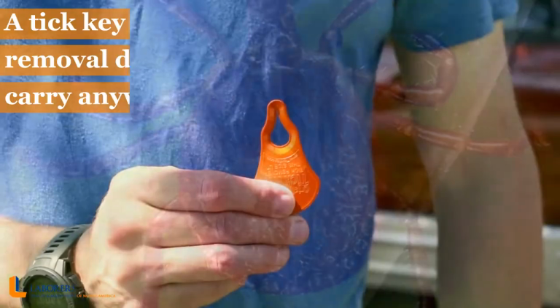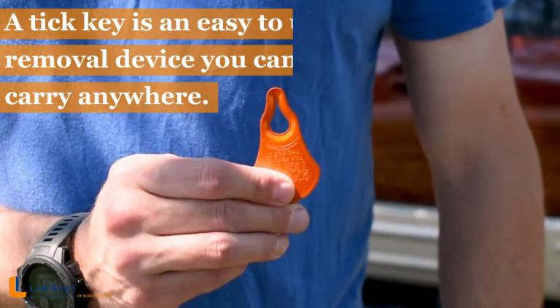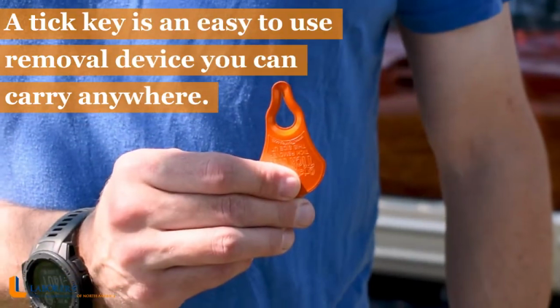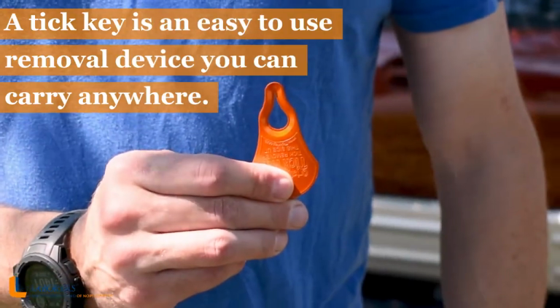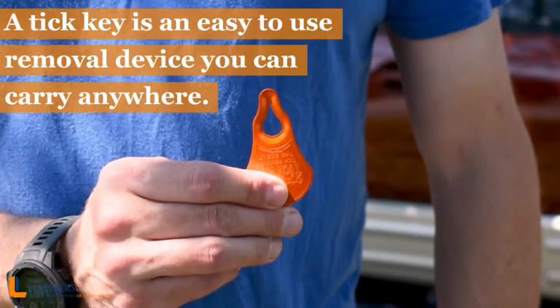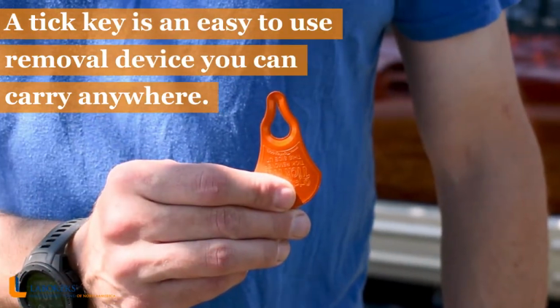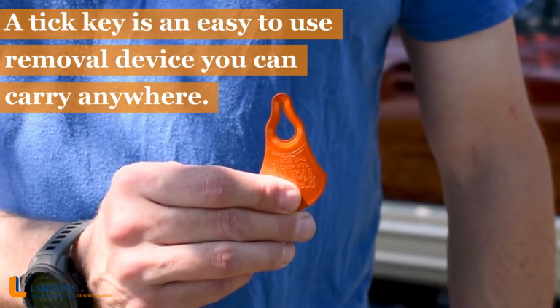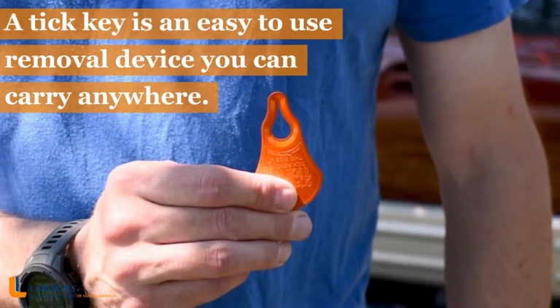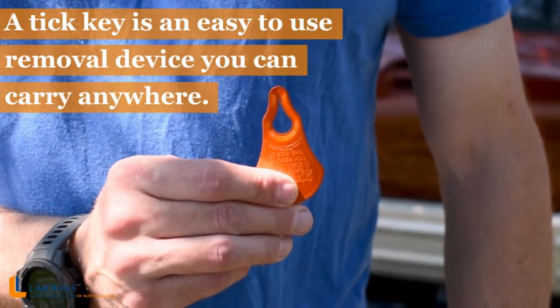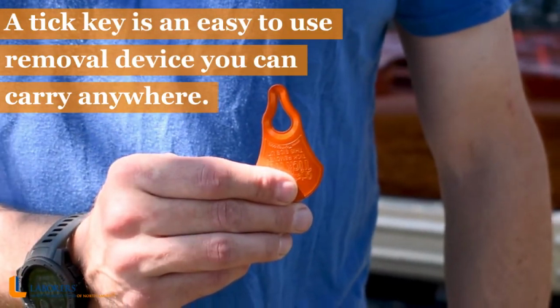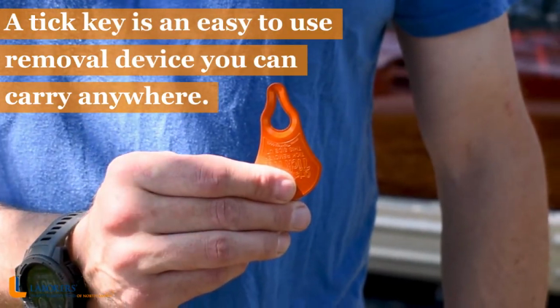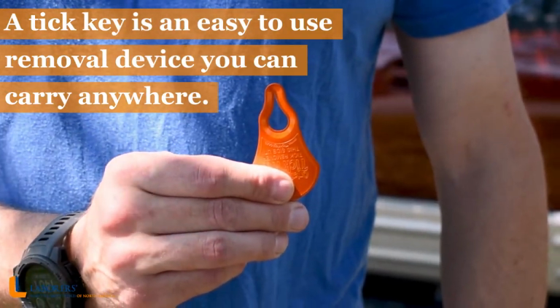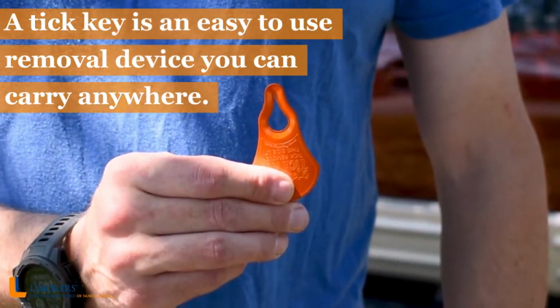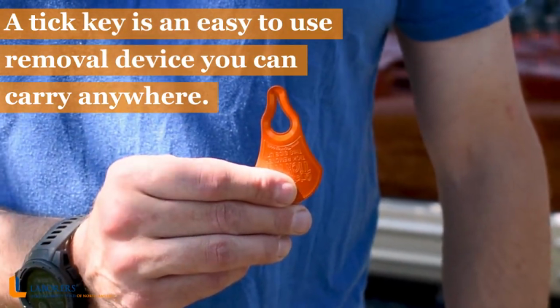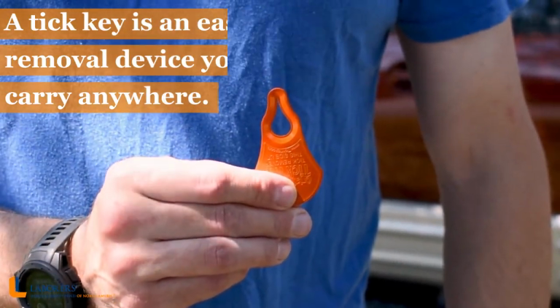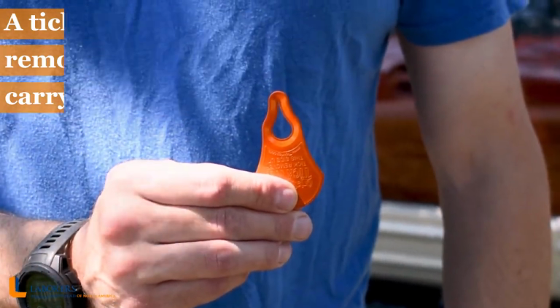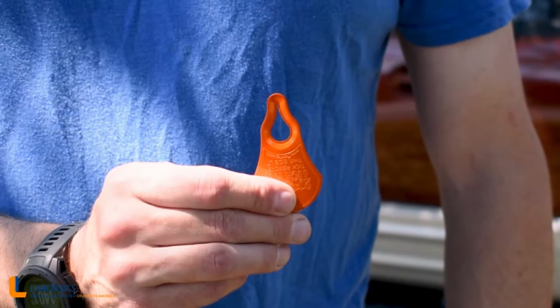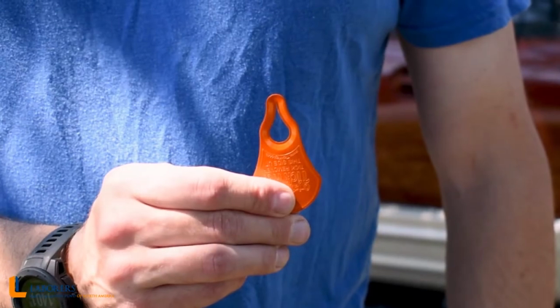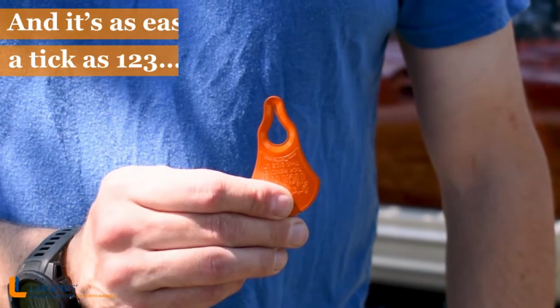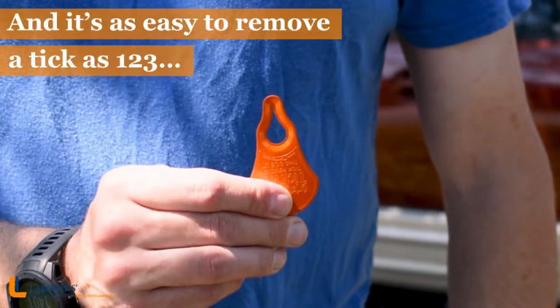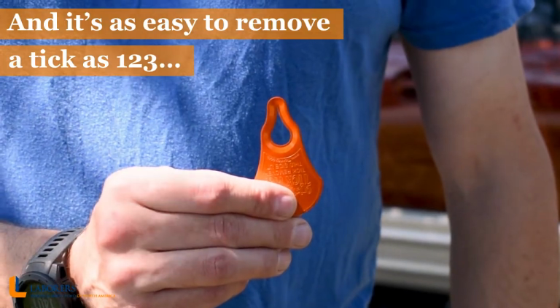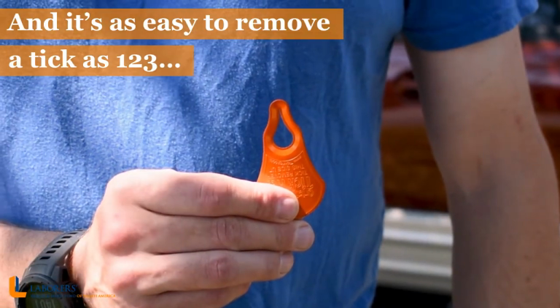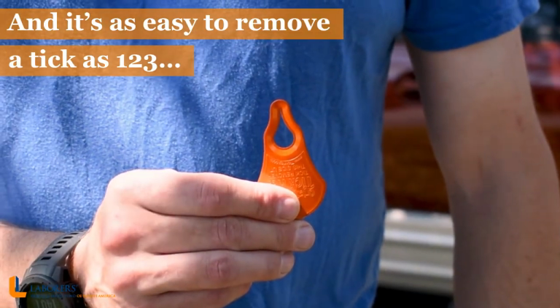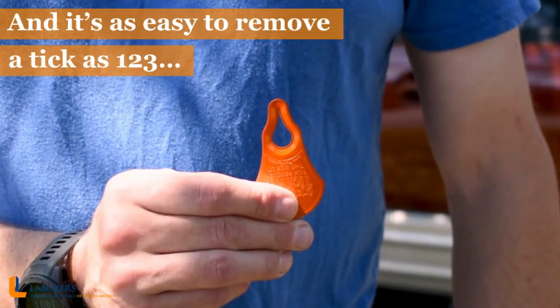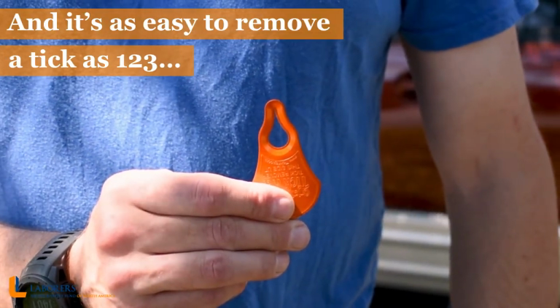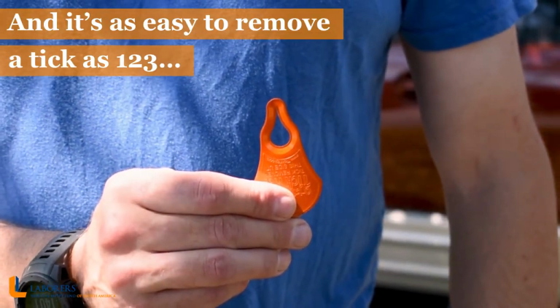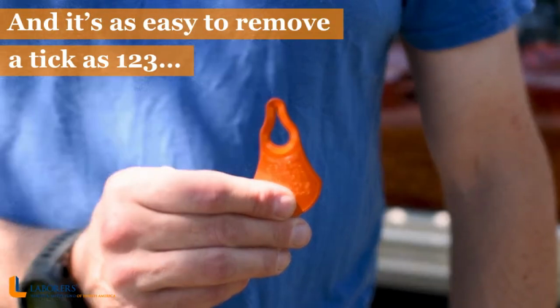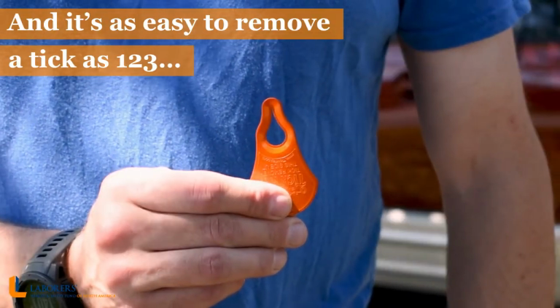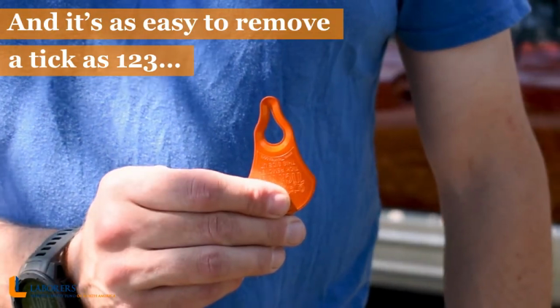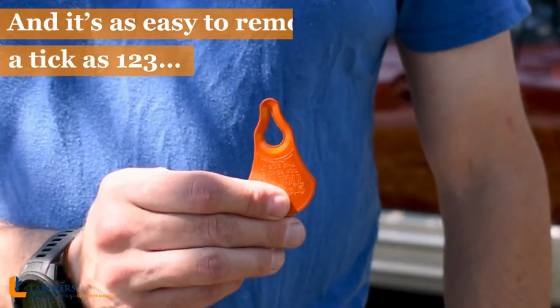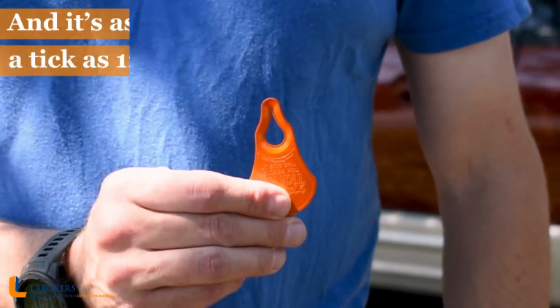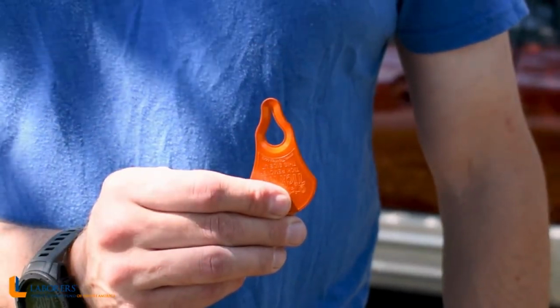A tick key is an easy-to-use tick removal device you can carry anywhere, and it's as easy to remove a tick as 1, 2, 3.